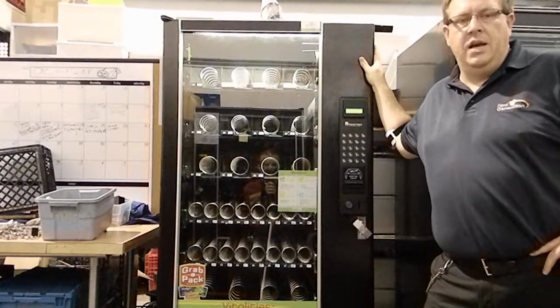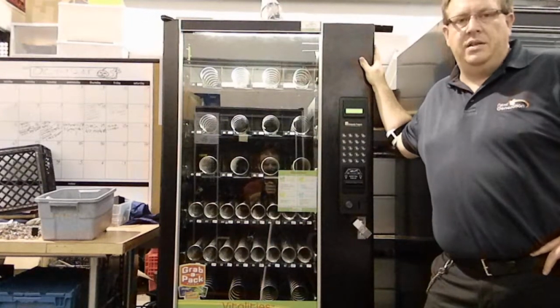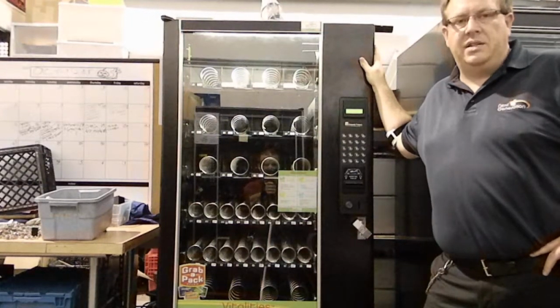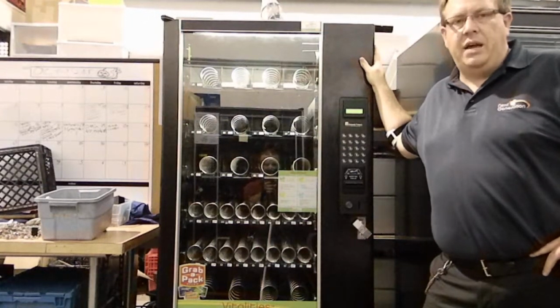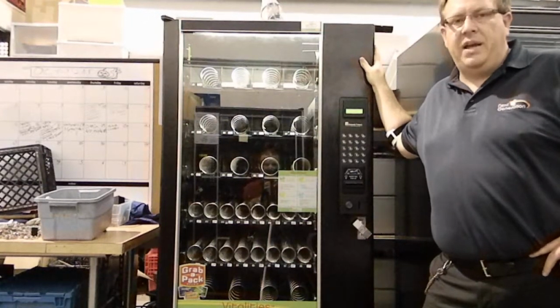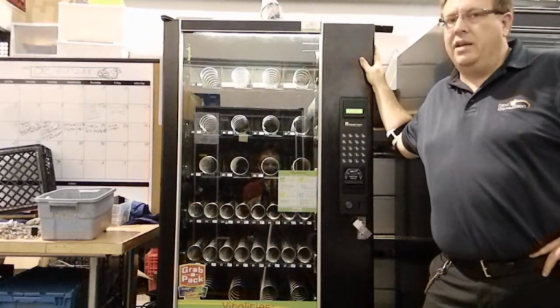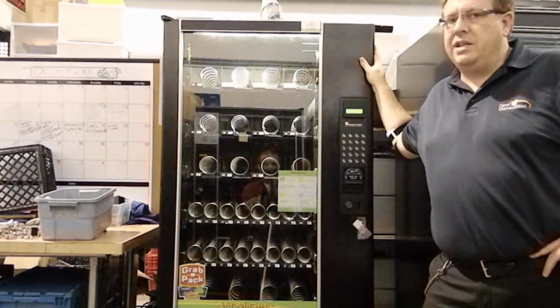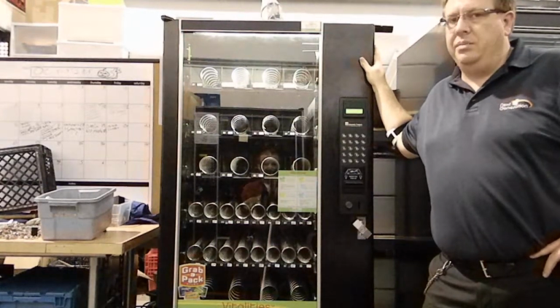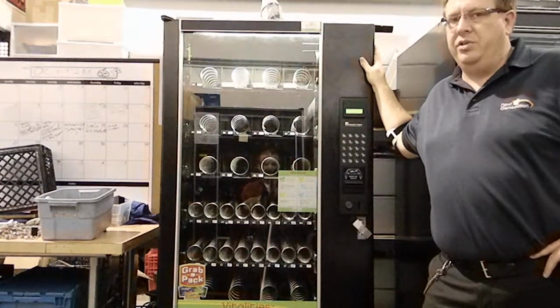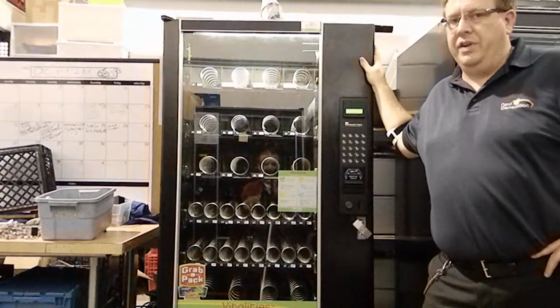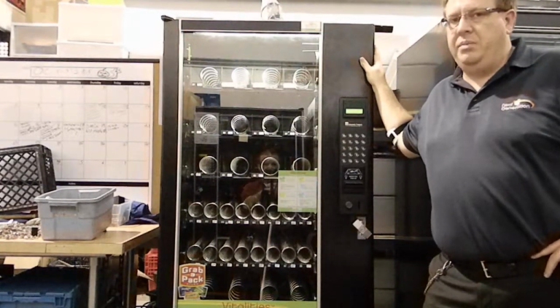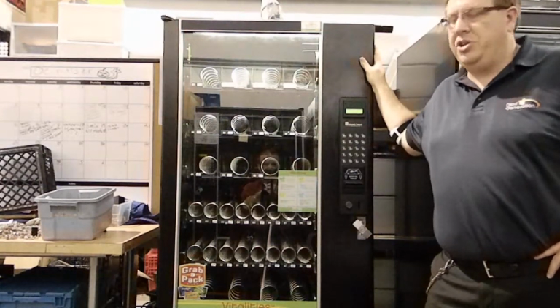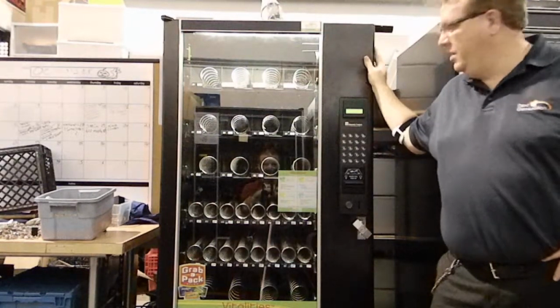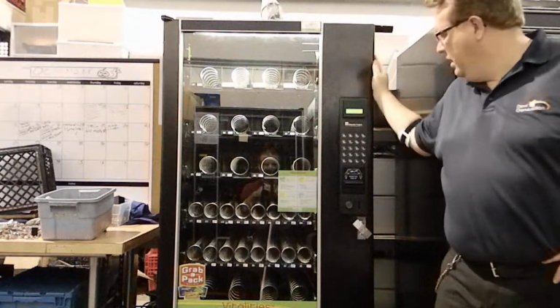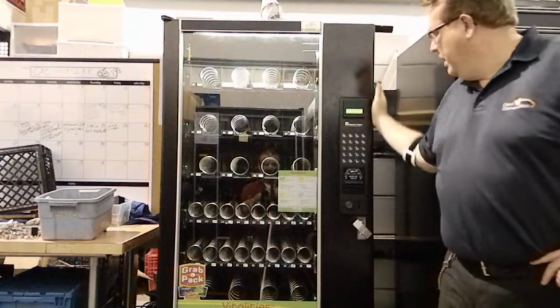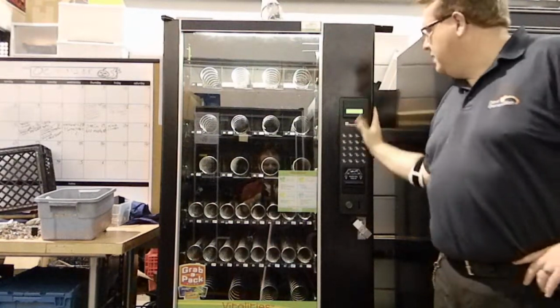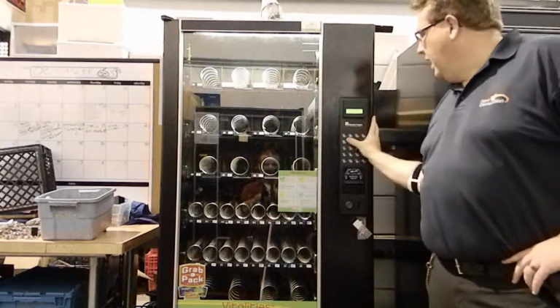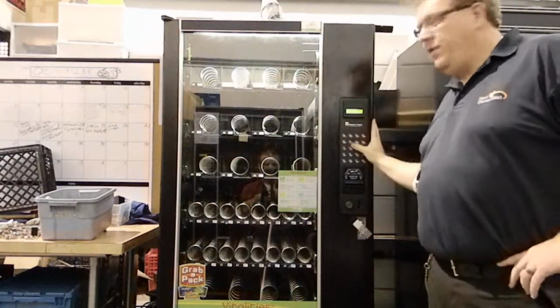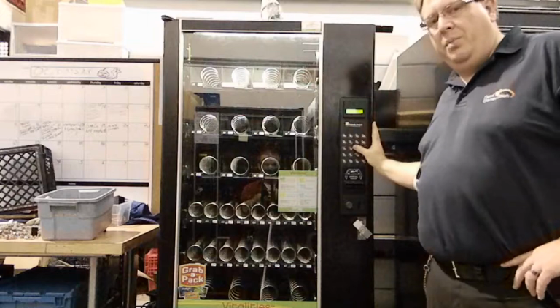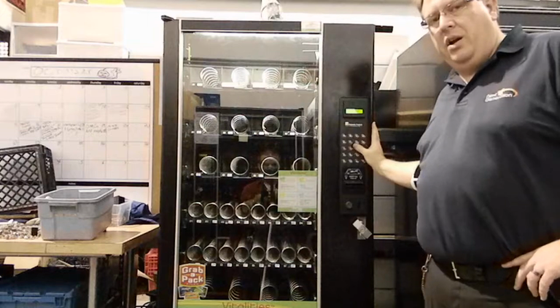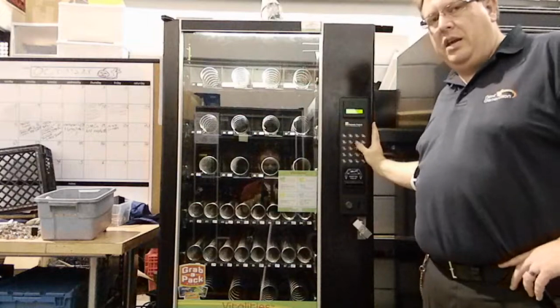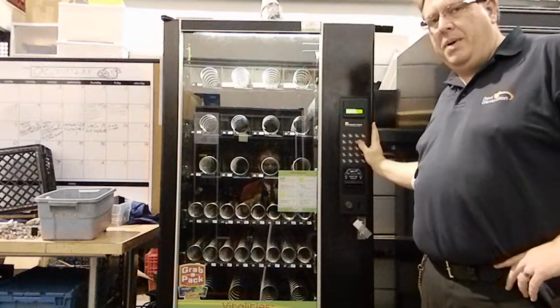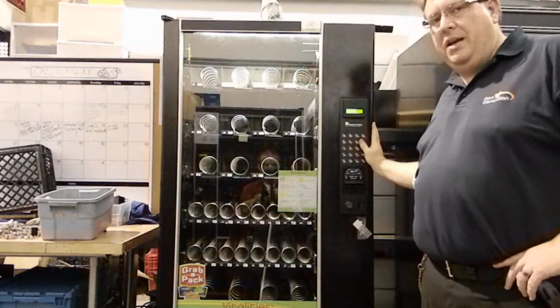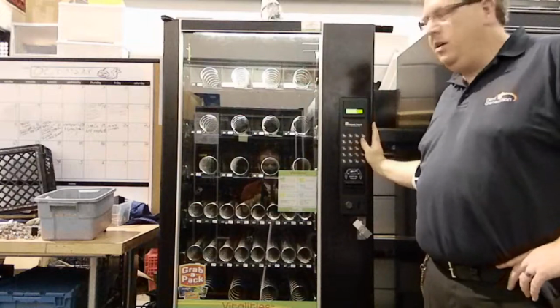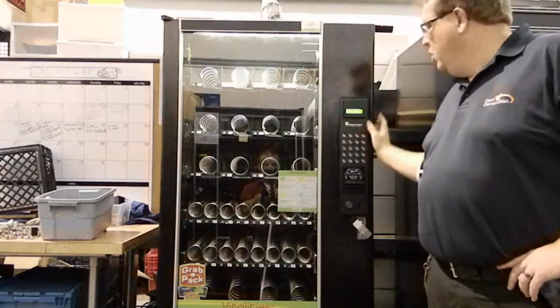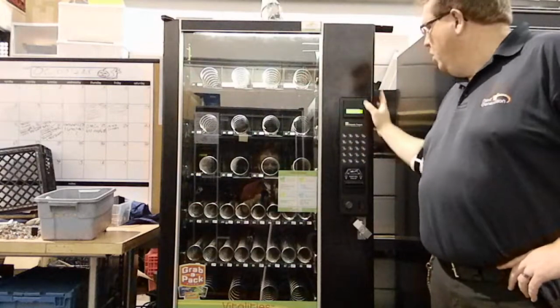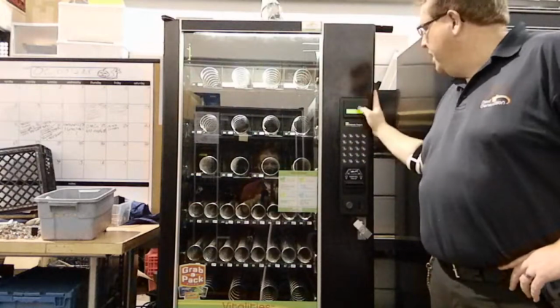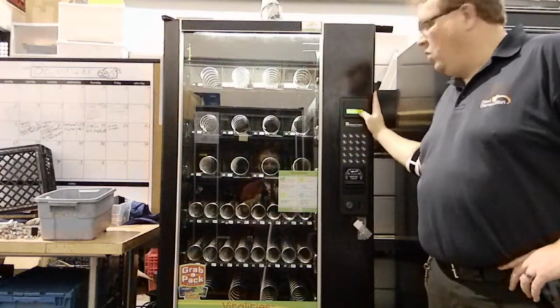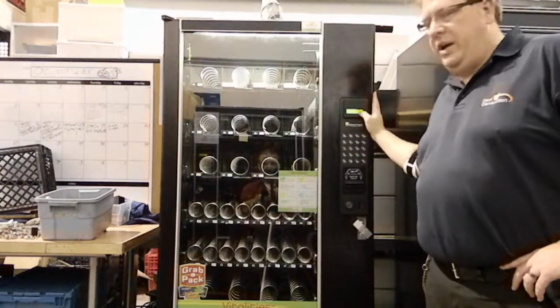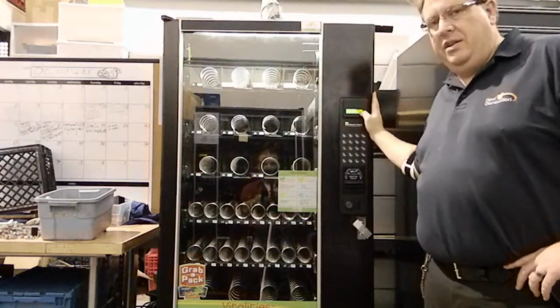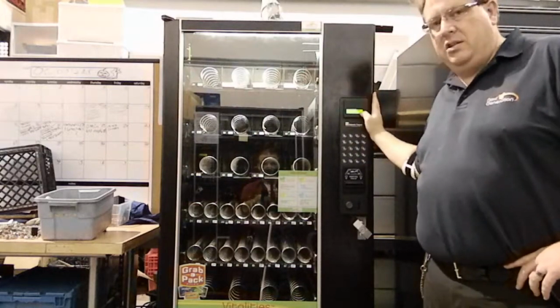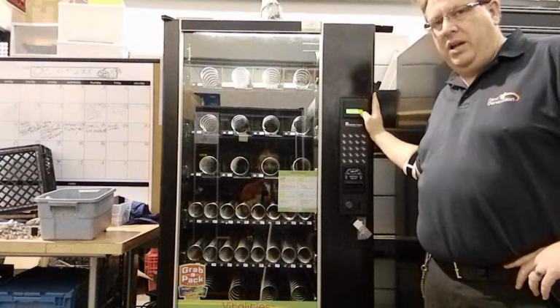This is an AP-LCM2 vending machine. It has an alphanumeric keypad with a green display.